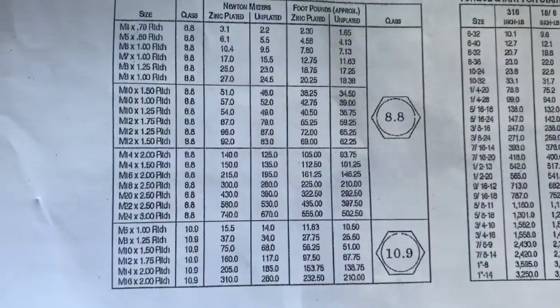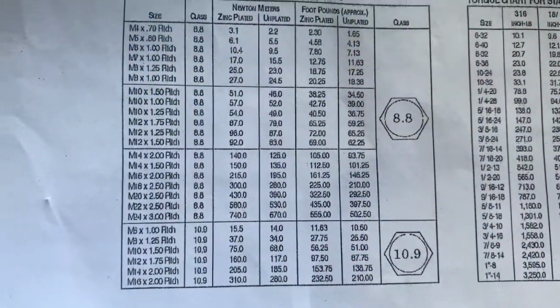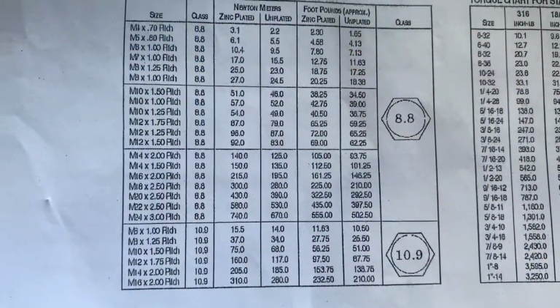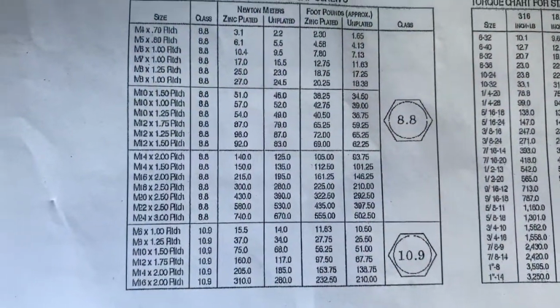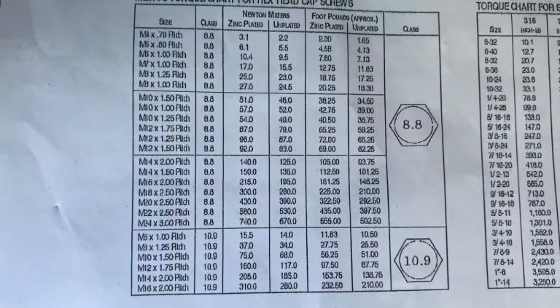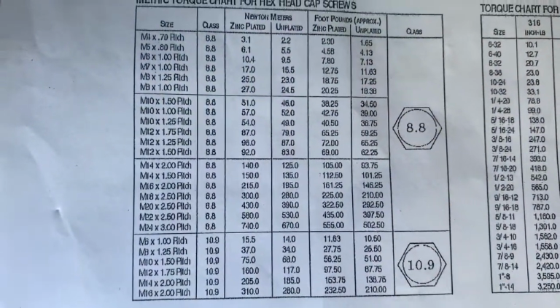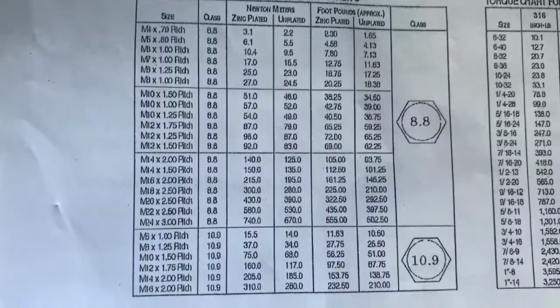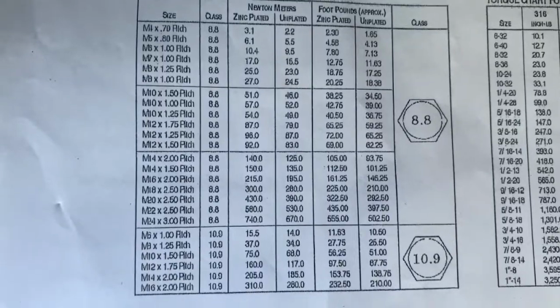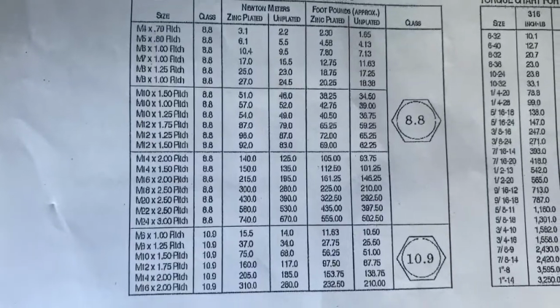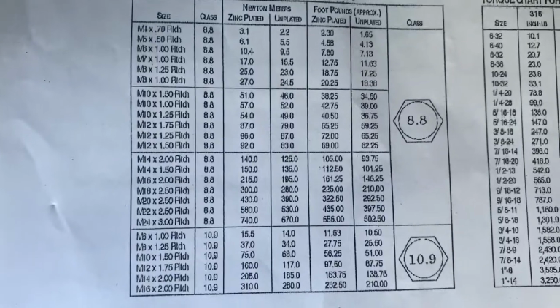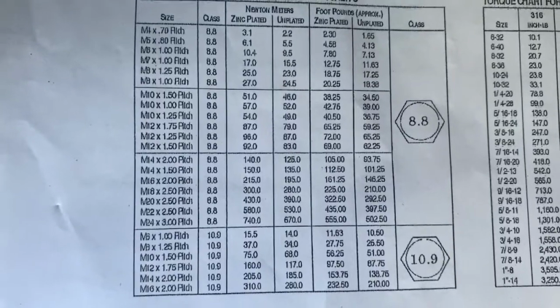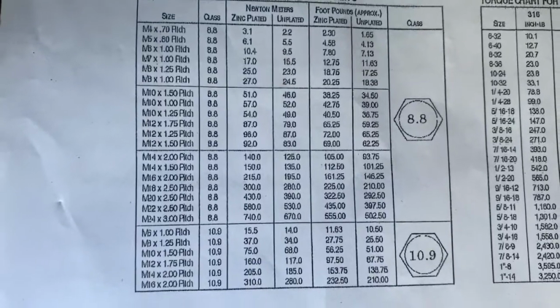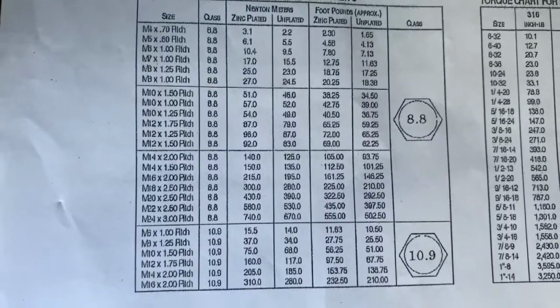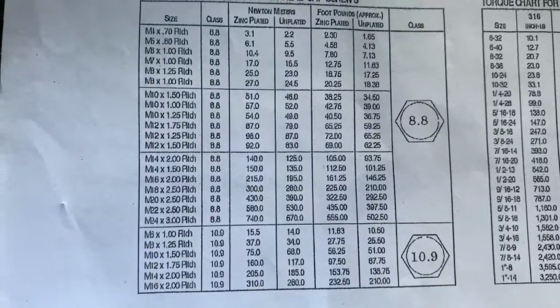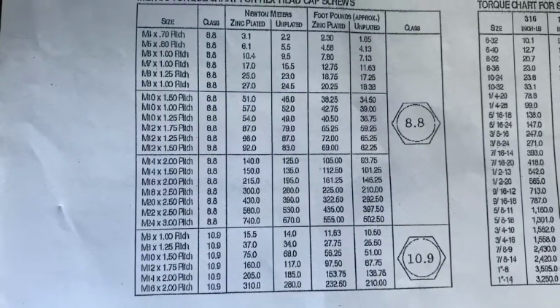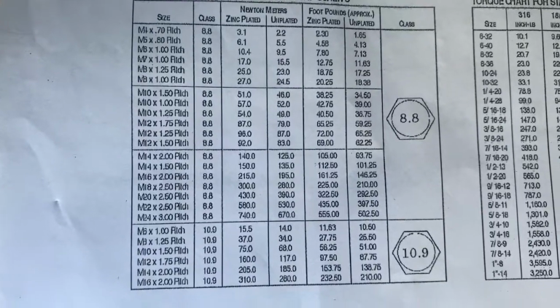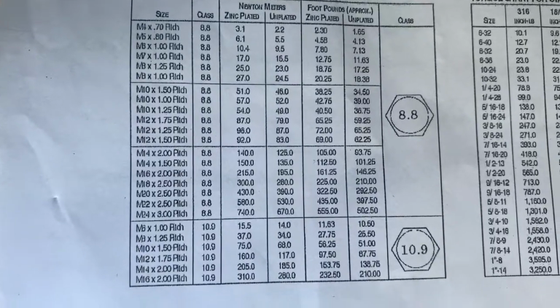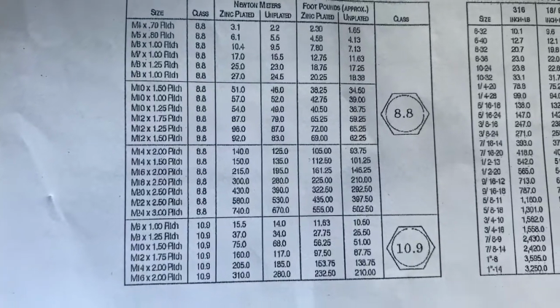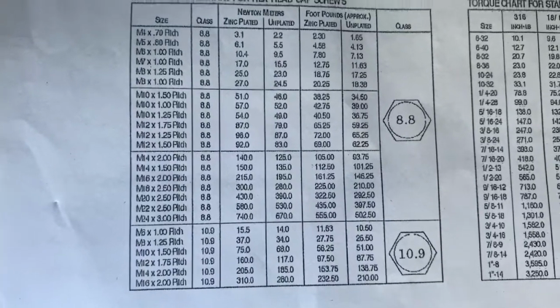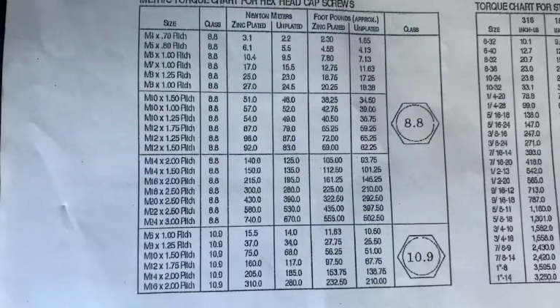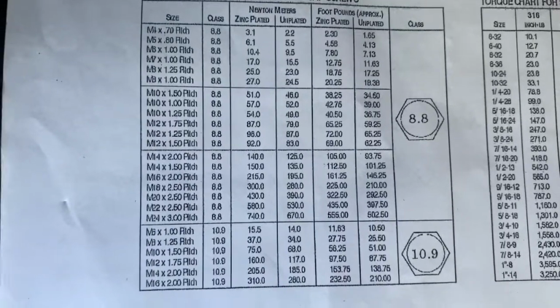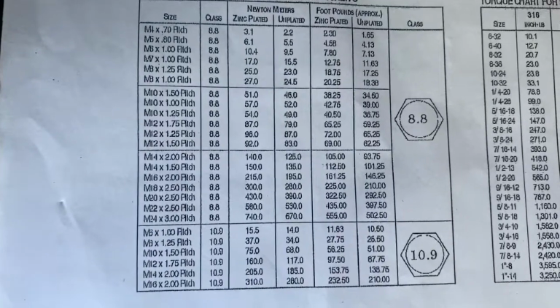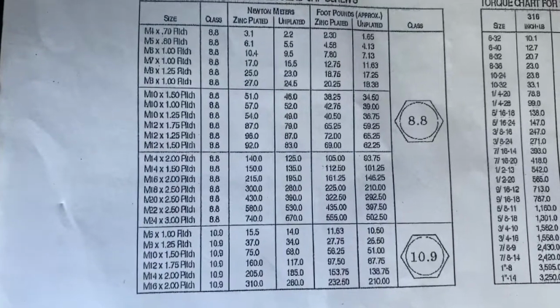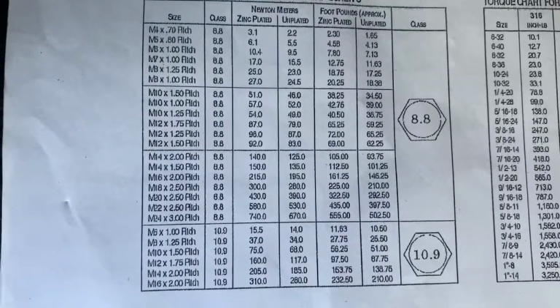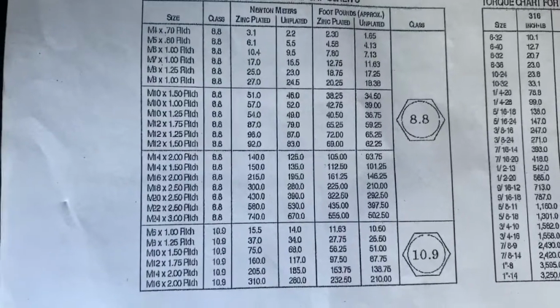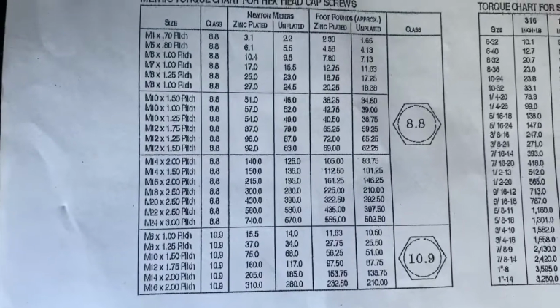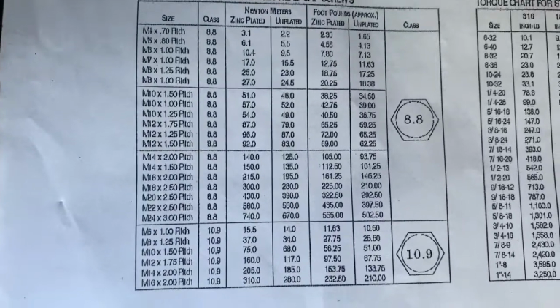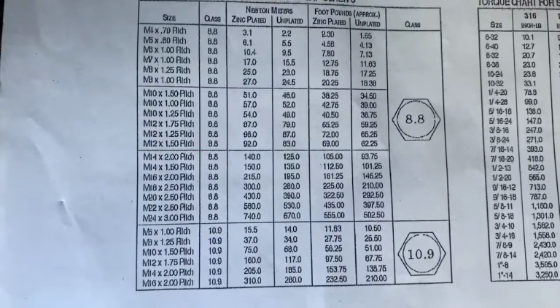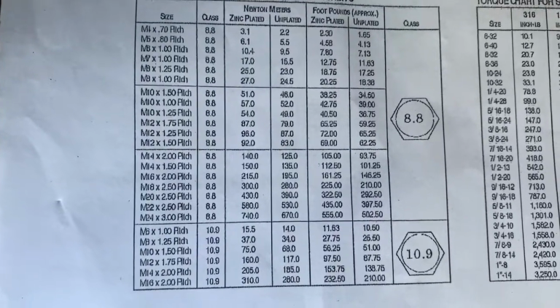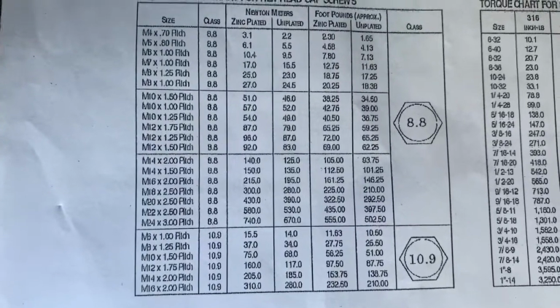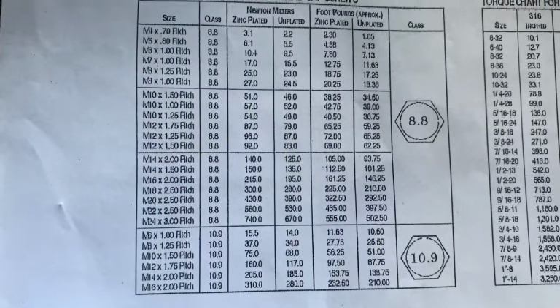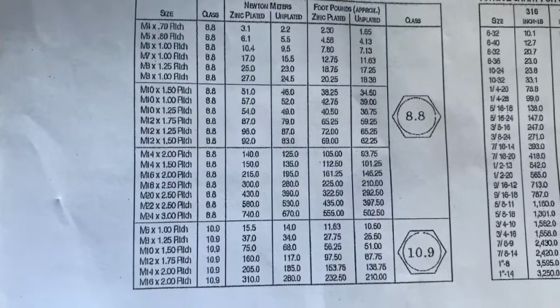As promised, I wanted to share the torque specs and where I got them from.